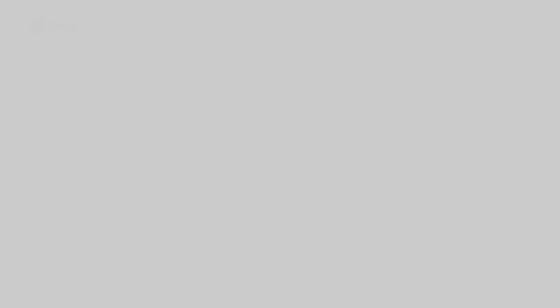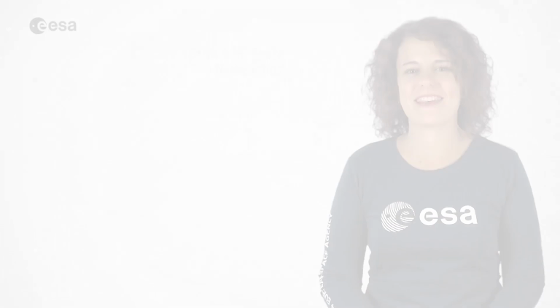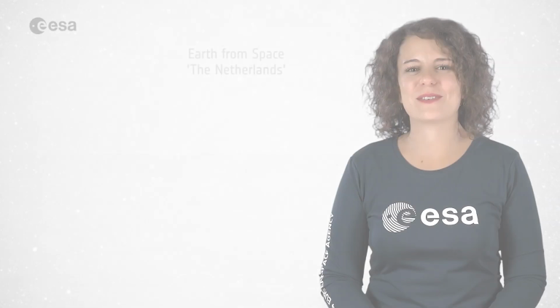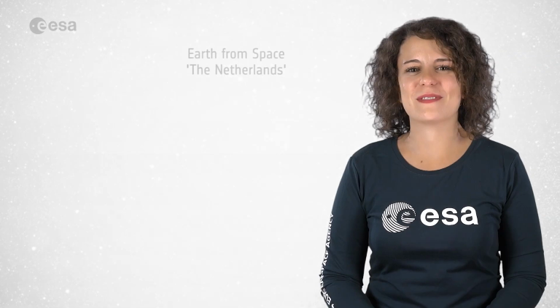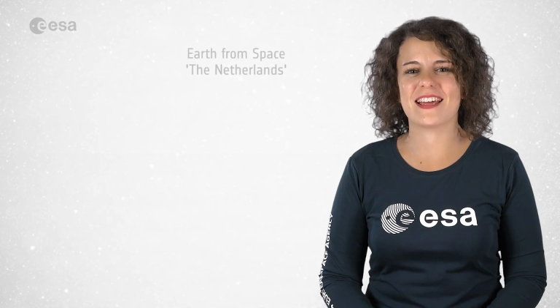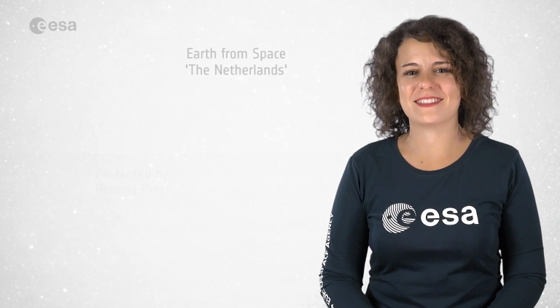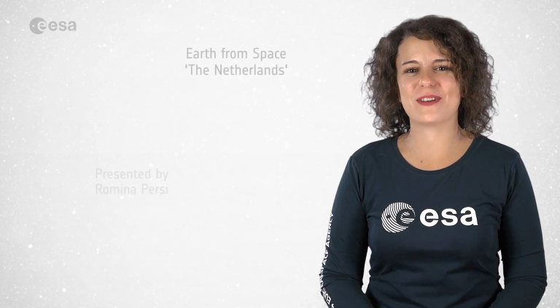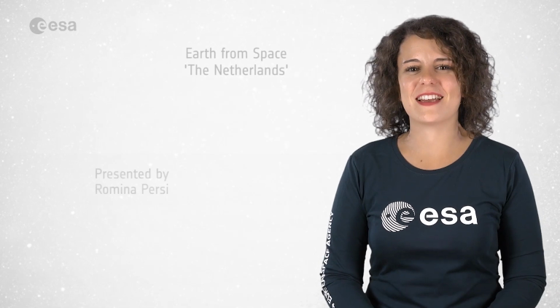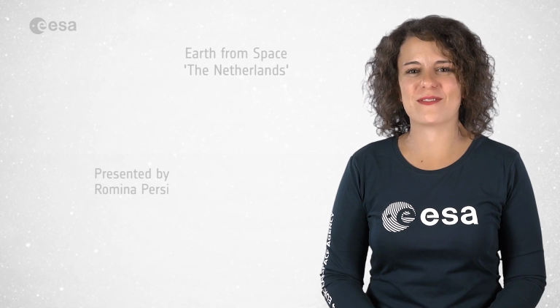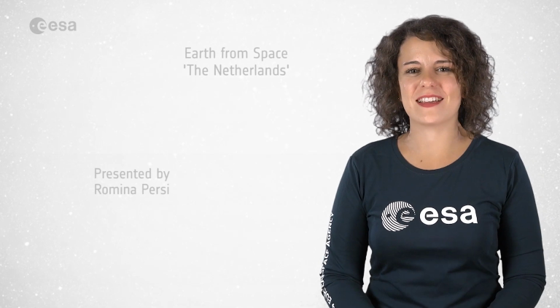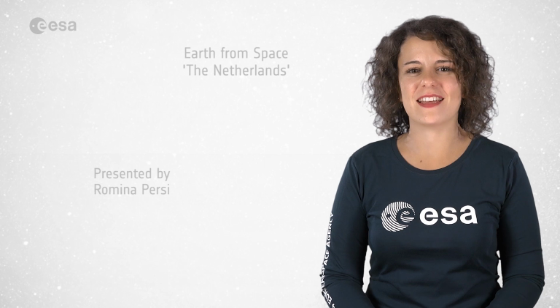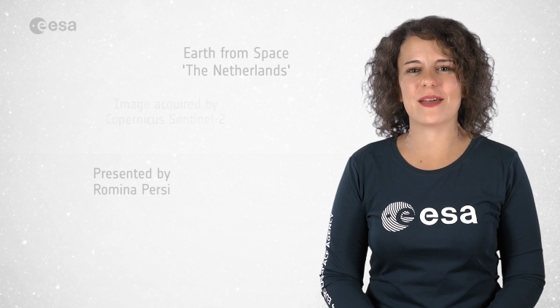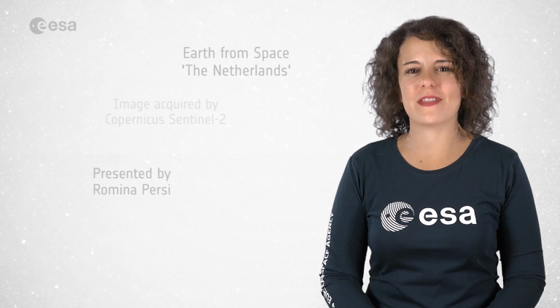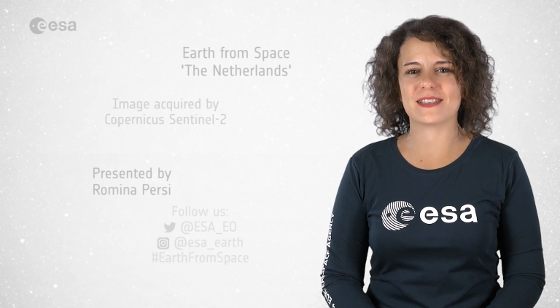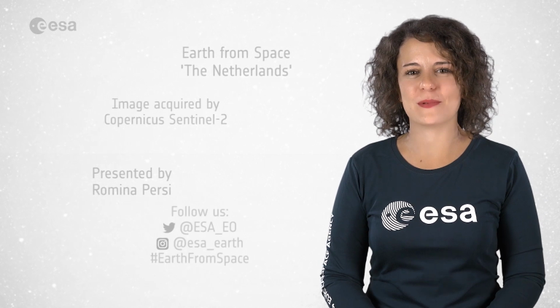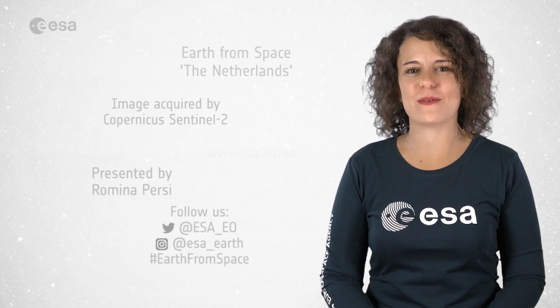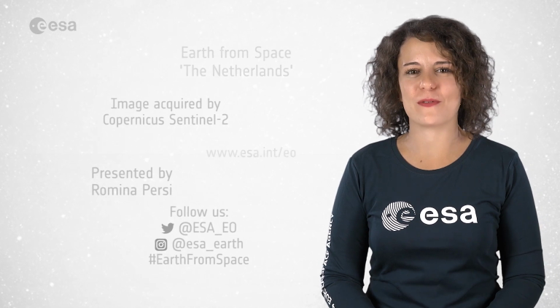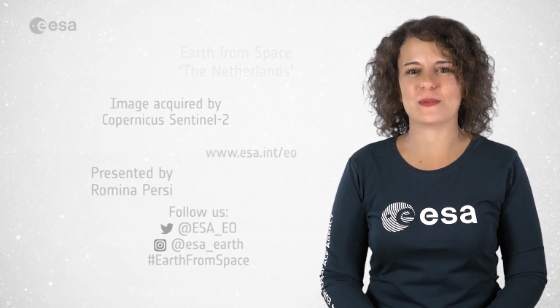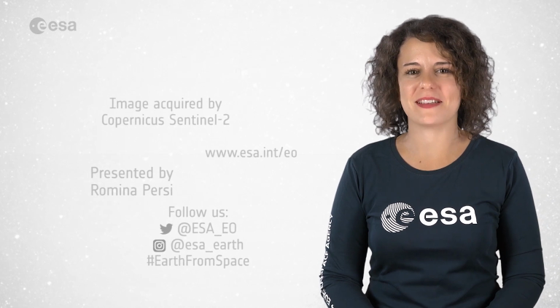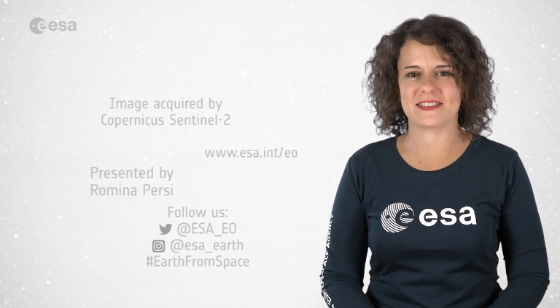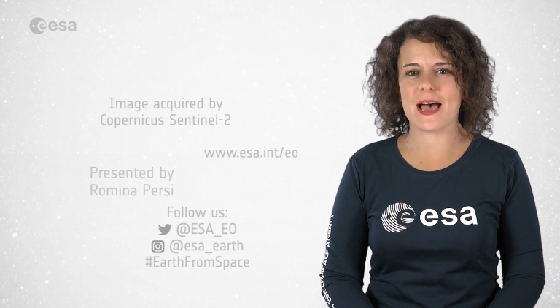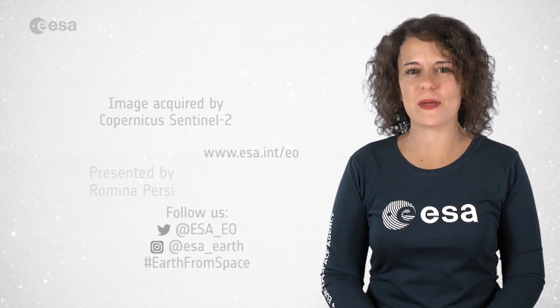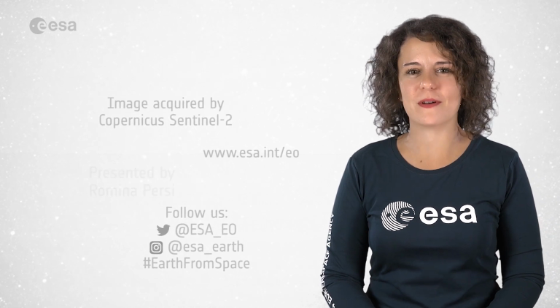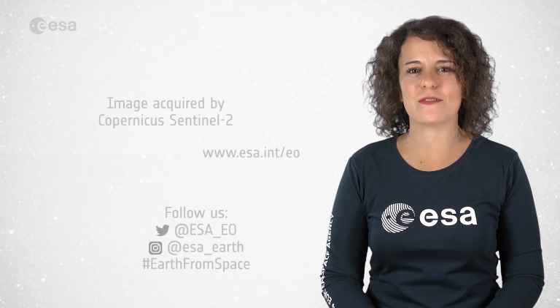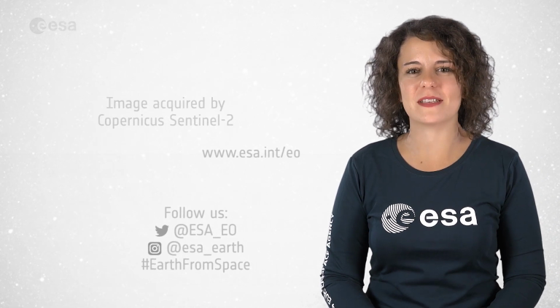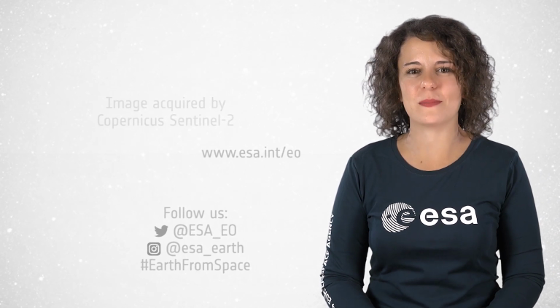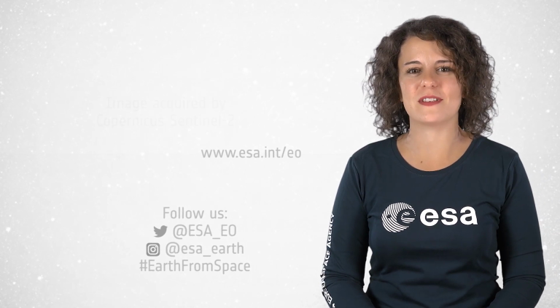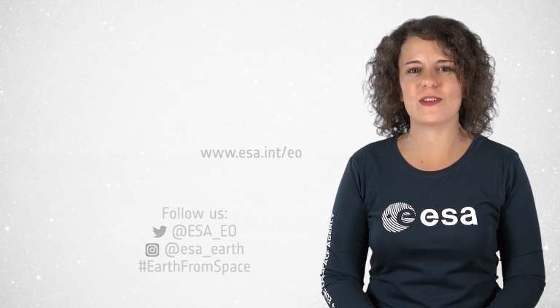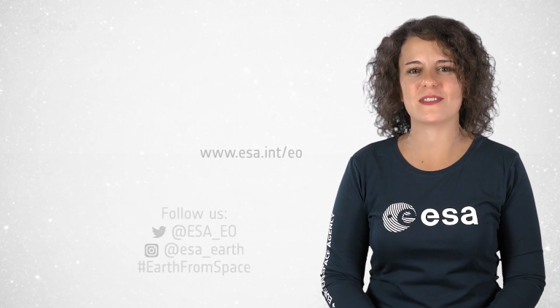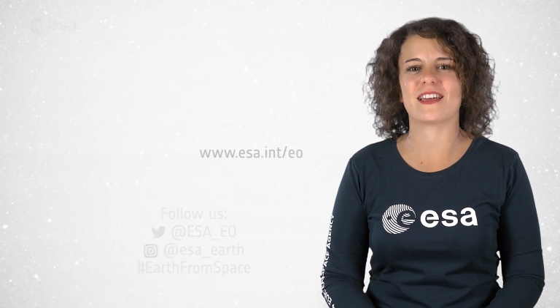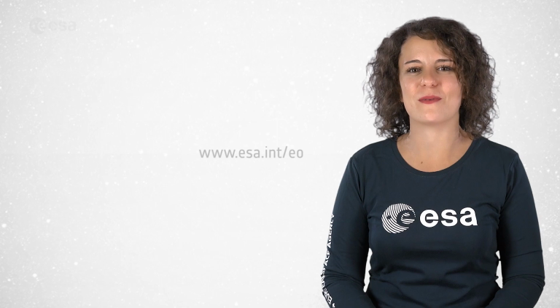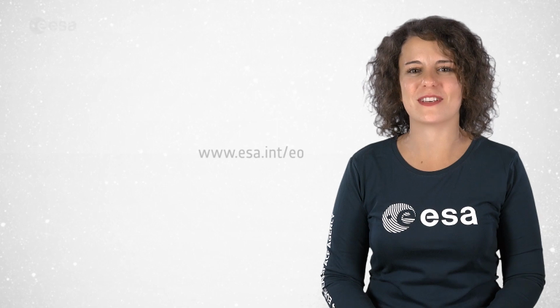And that's all for today. Join us next Friday at 10am for the next episode of Earth from Space. I'm Romina Percy from ESA Web TV Studios, and thank you for watching.